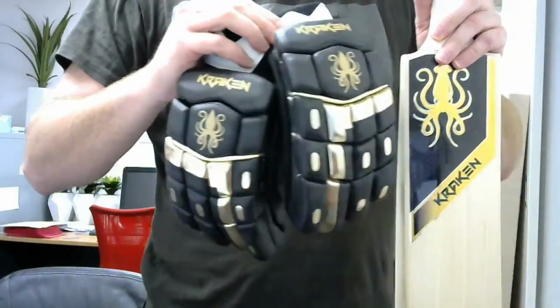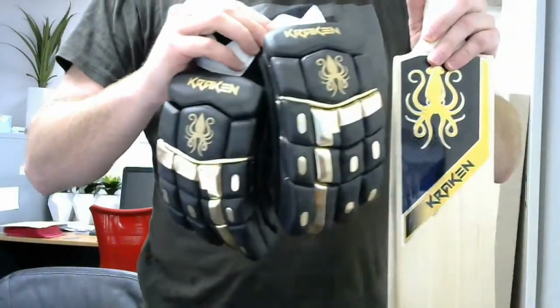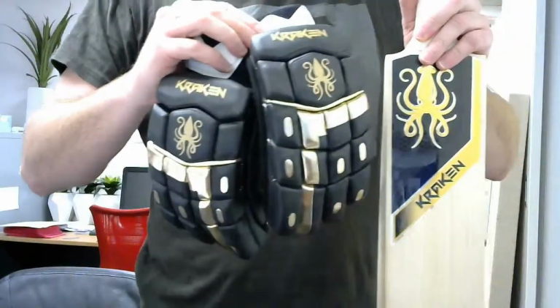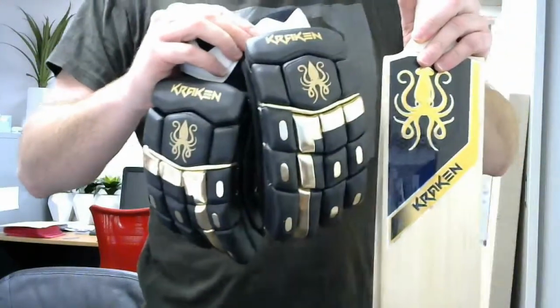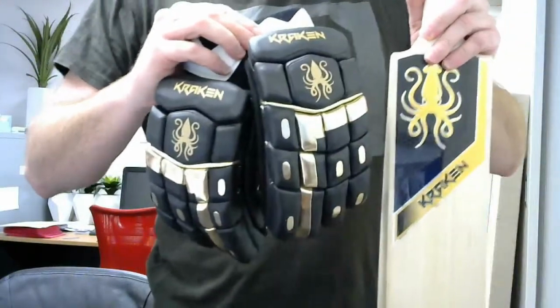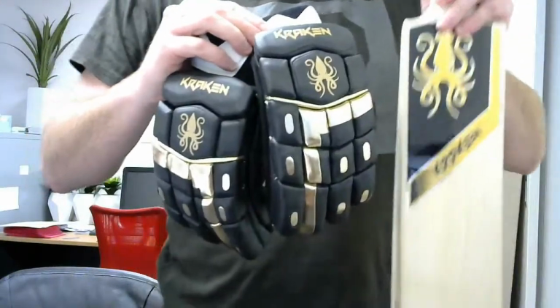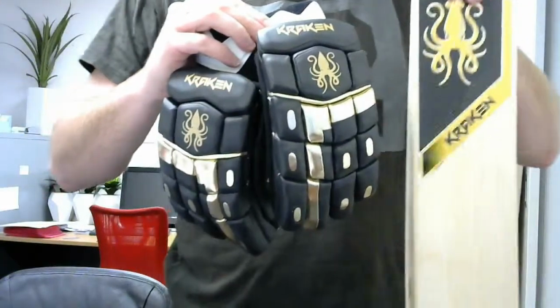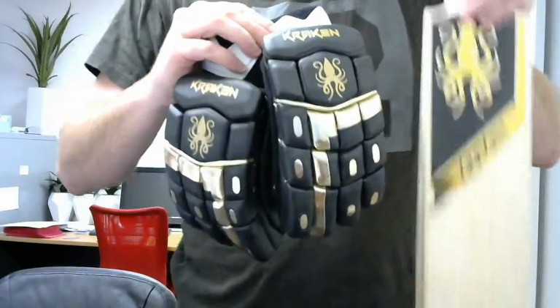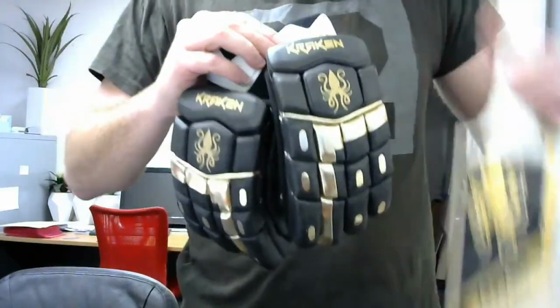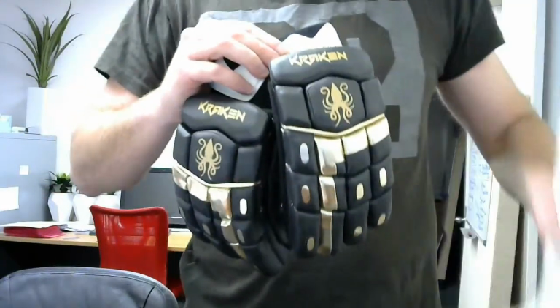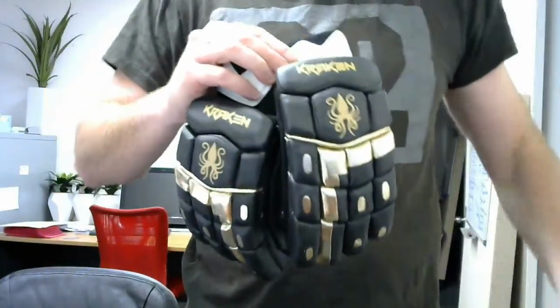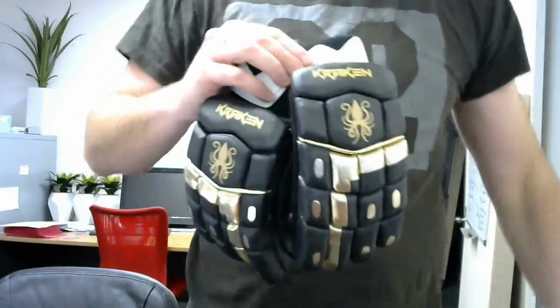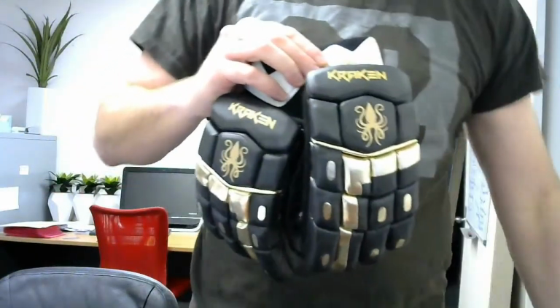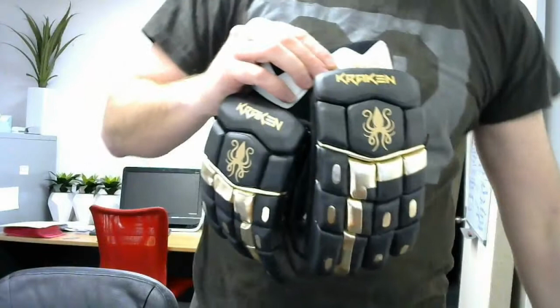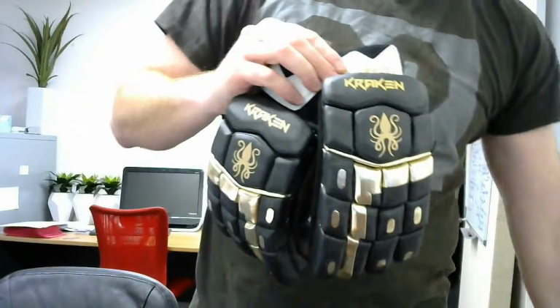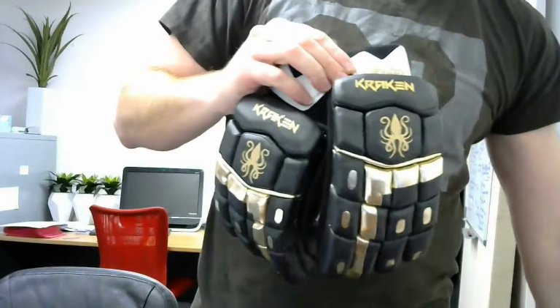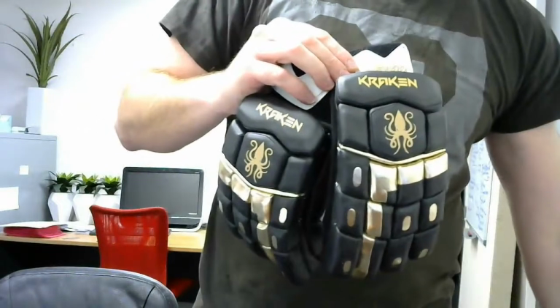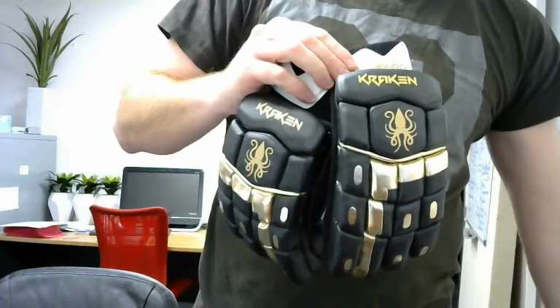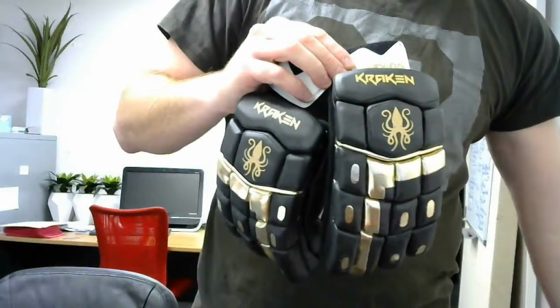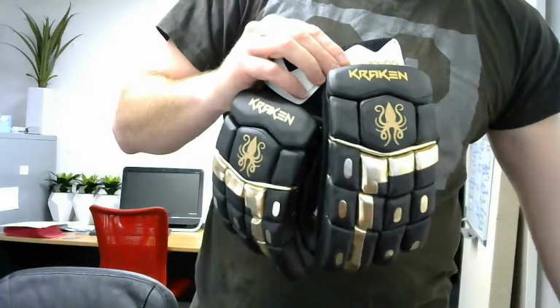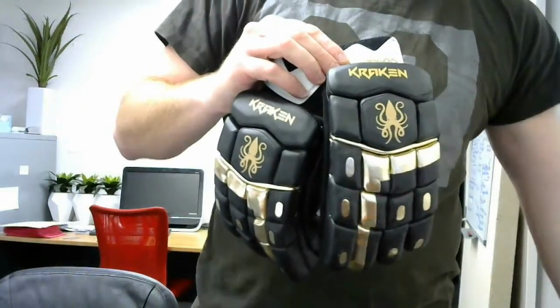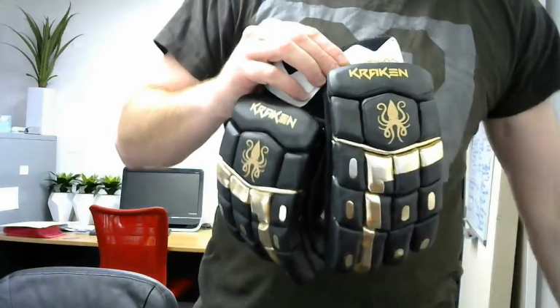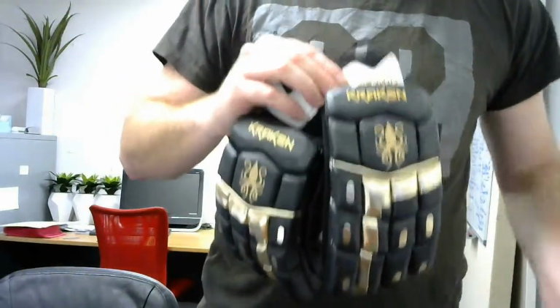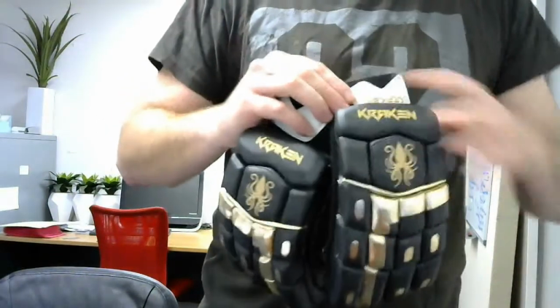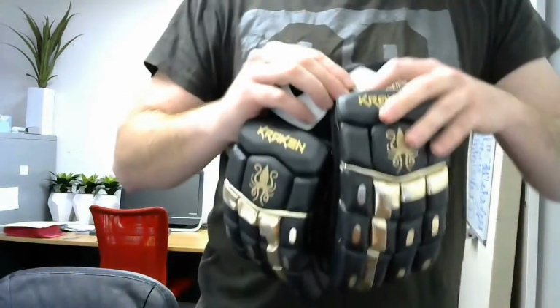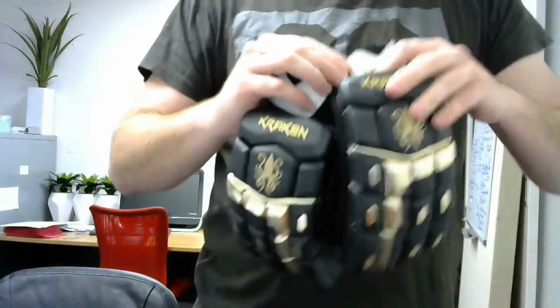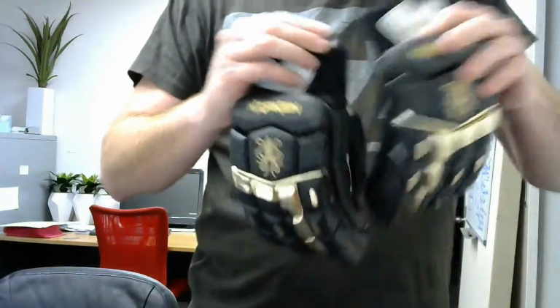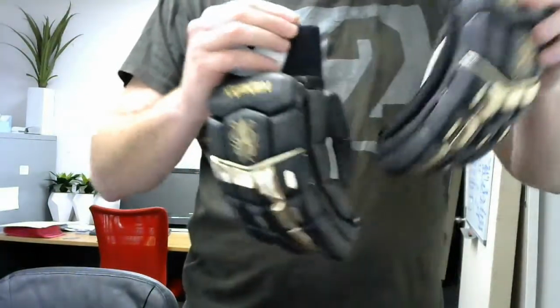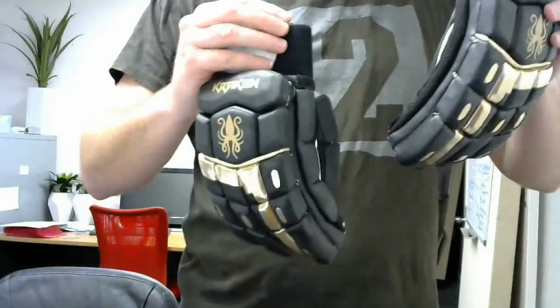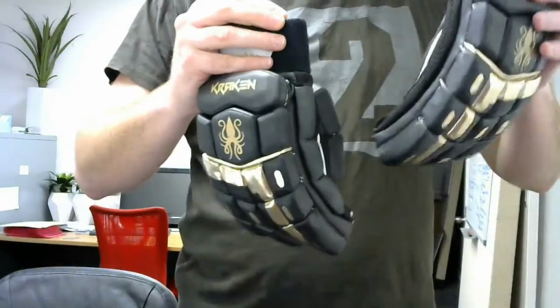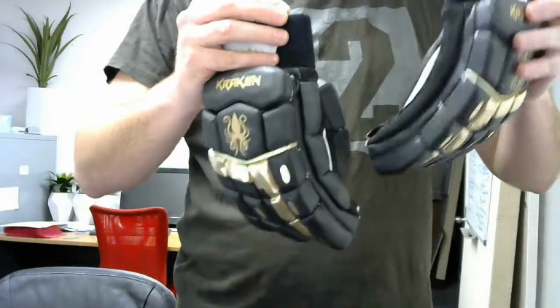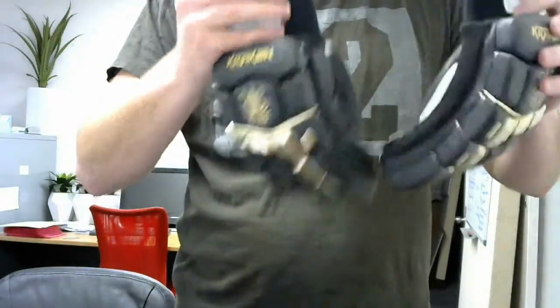It works in very well with the Kraken Colossal gold limited edition.